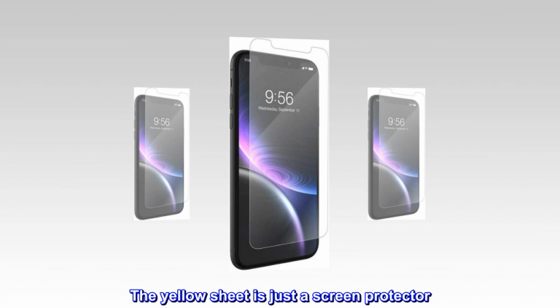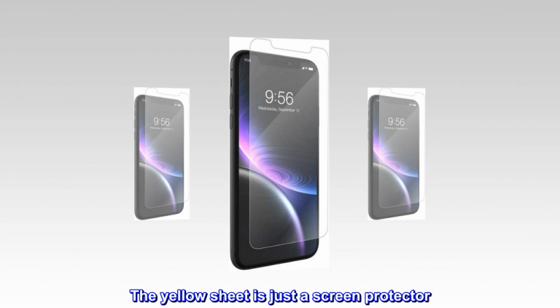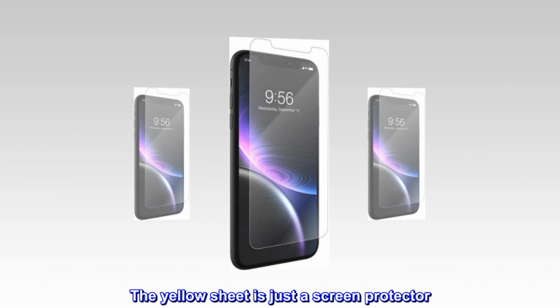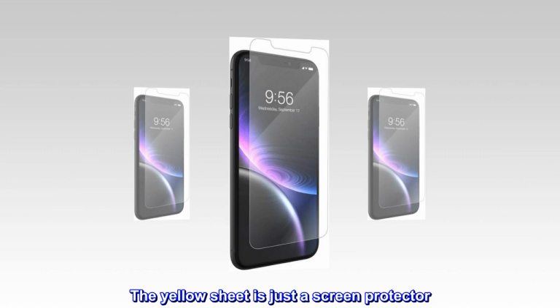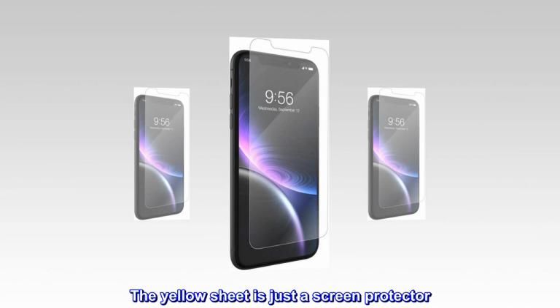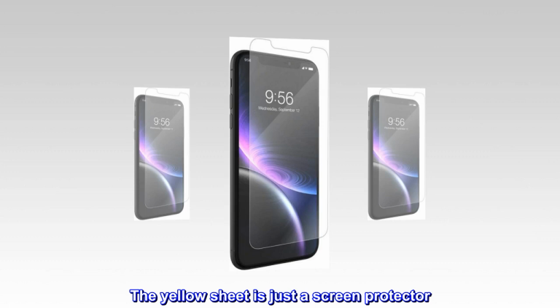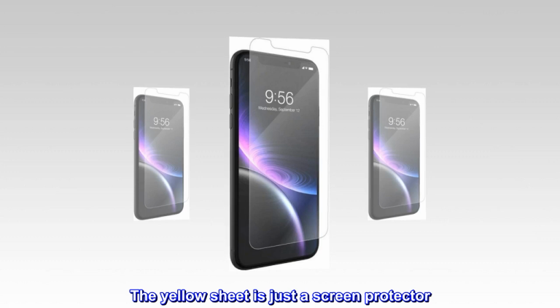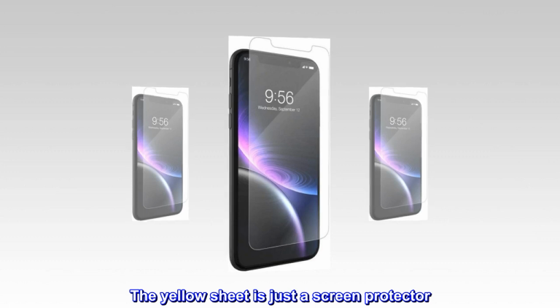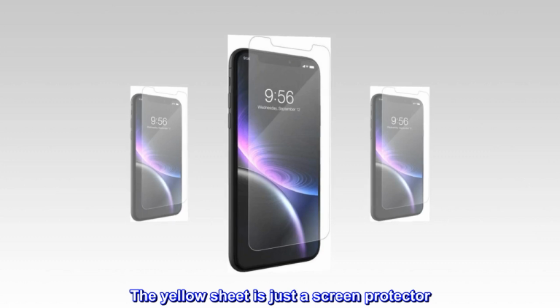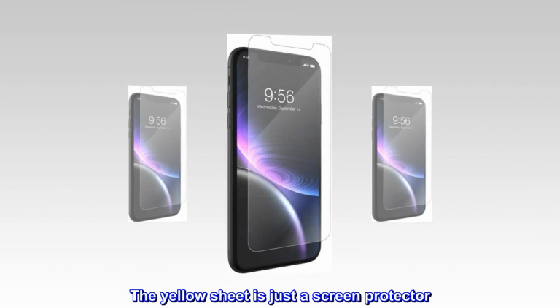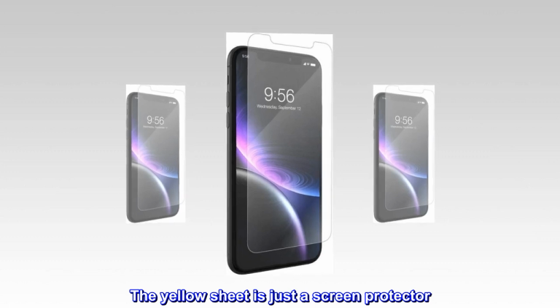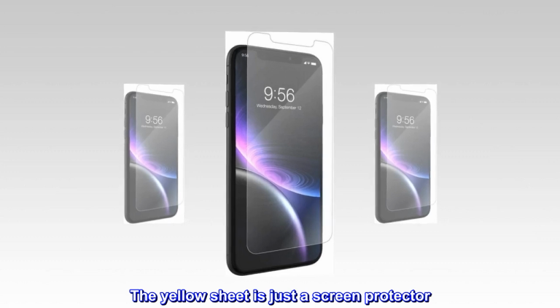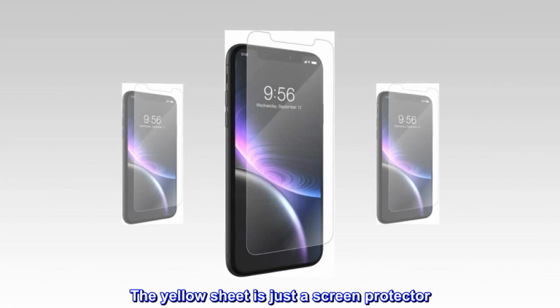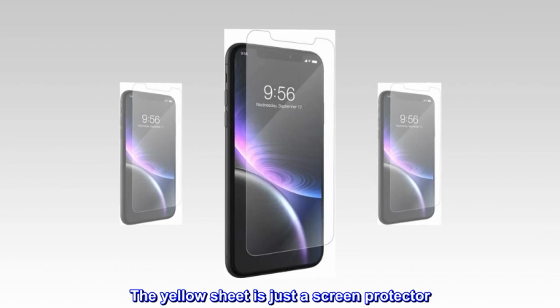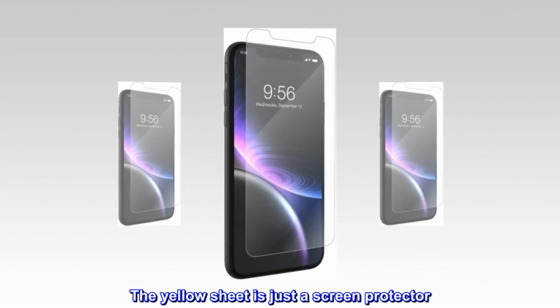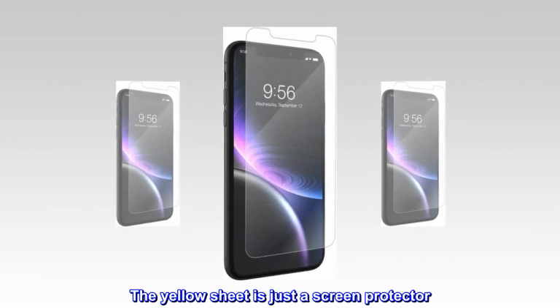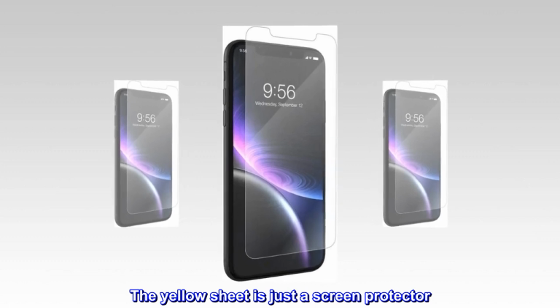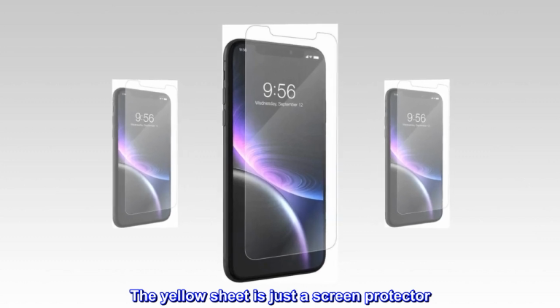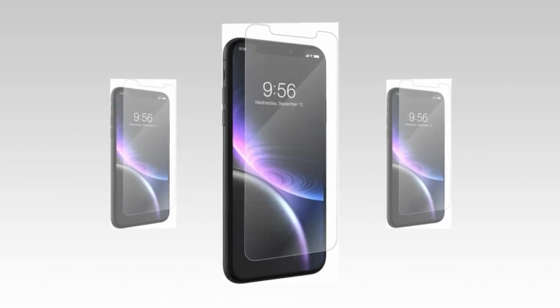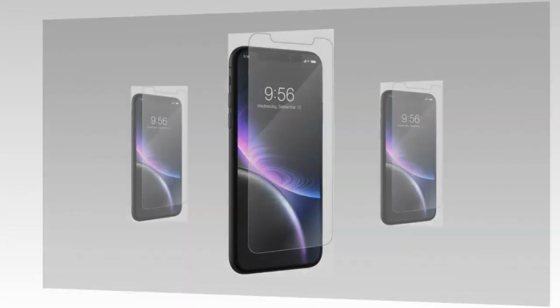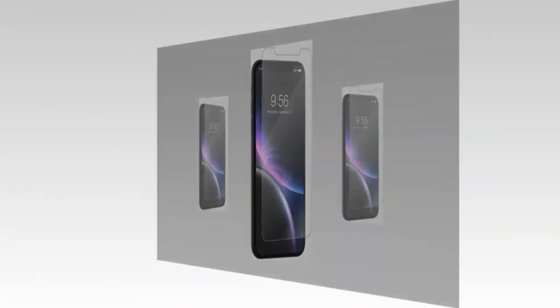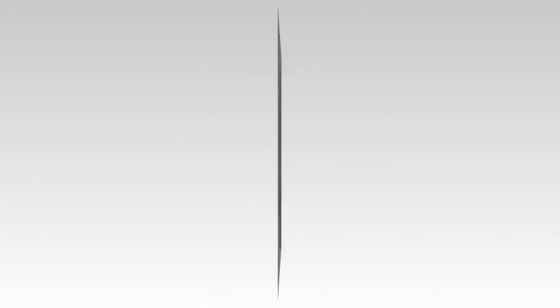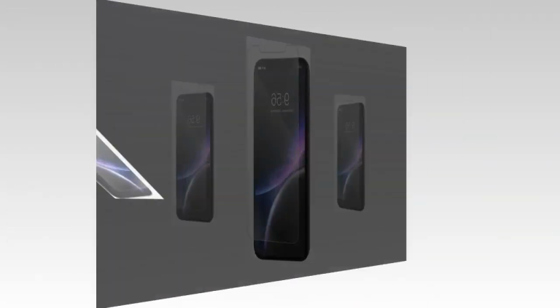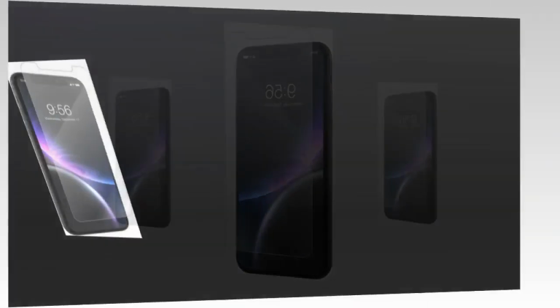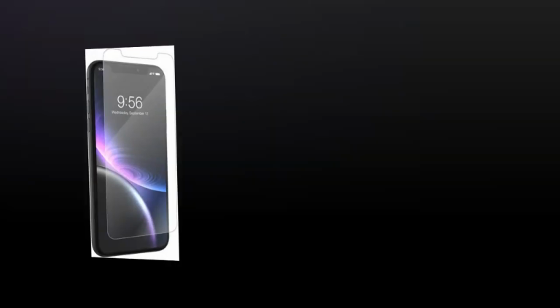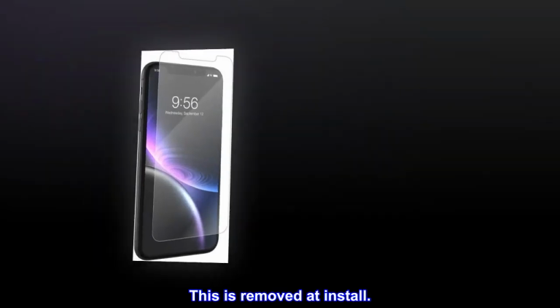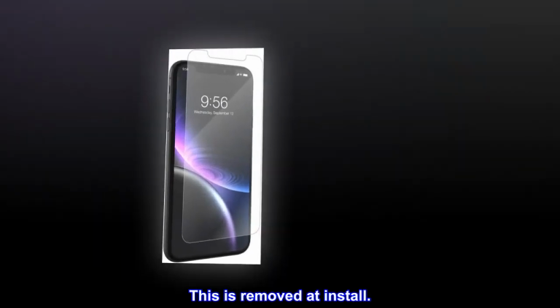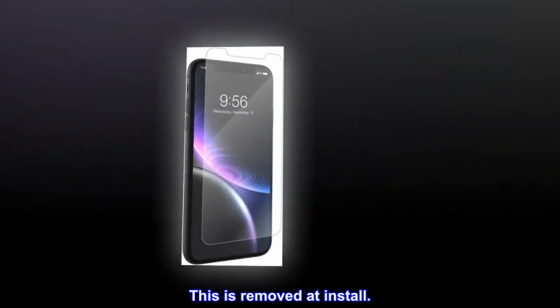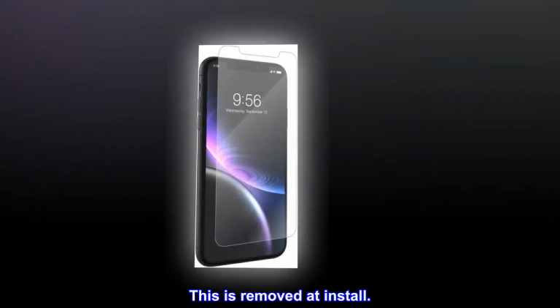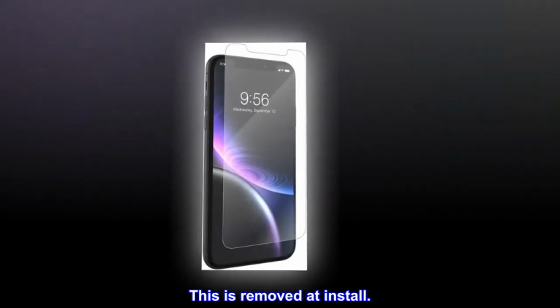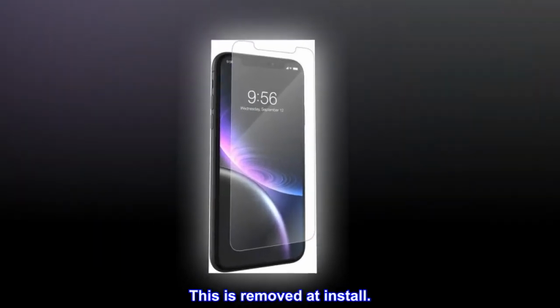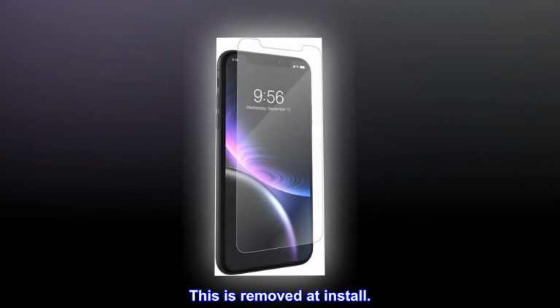The yellow sheet is just a screen protector. This is removed at install.